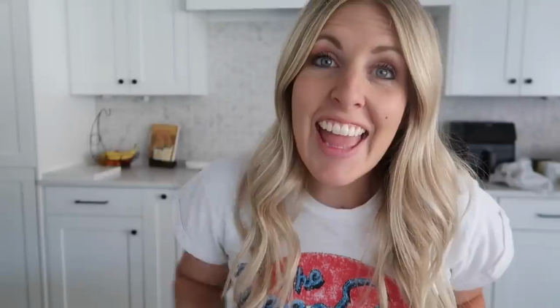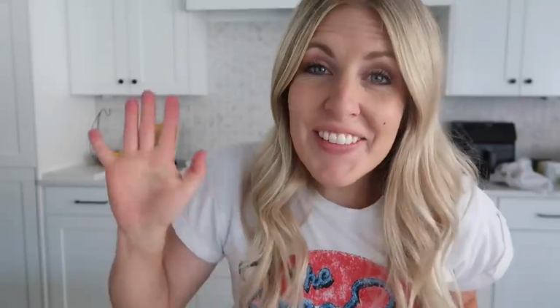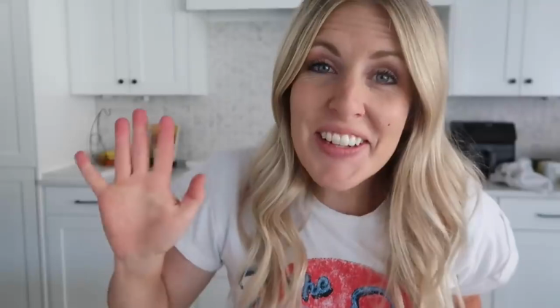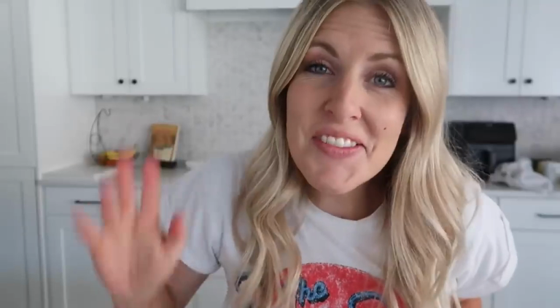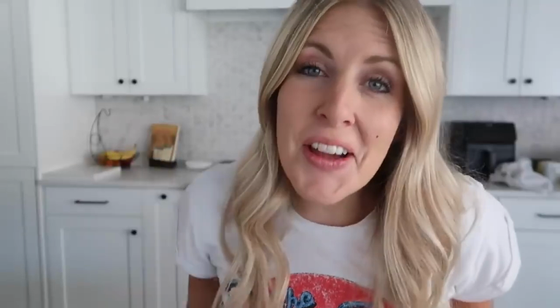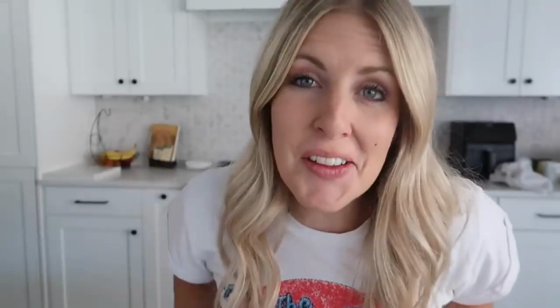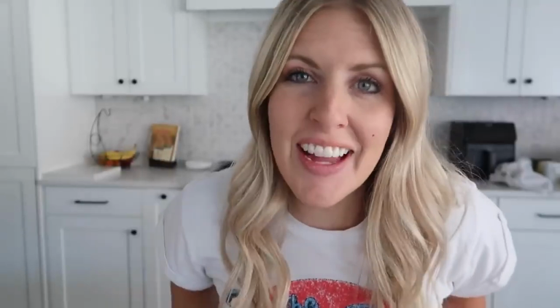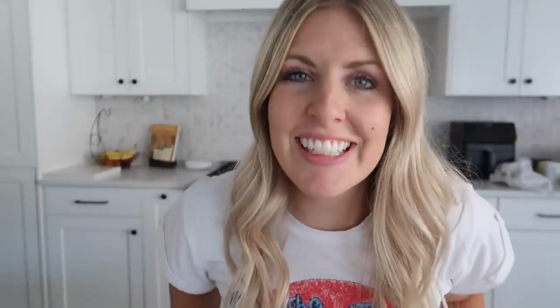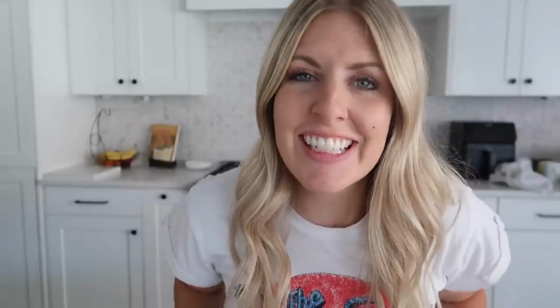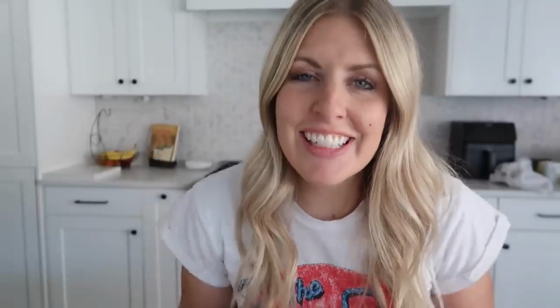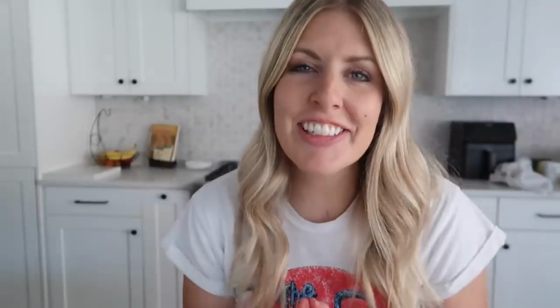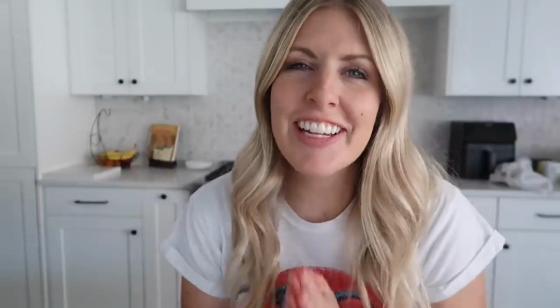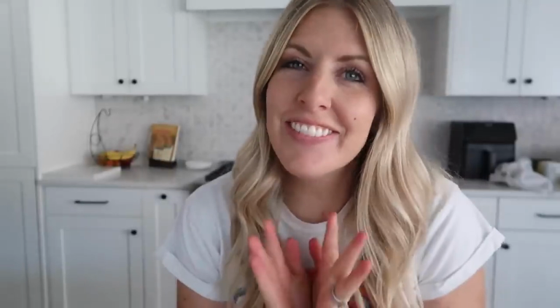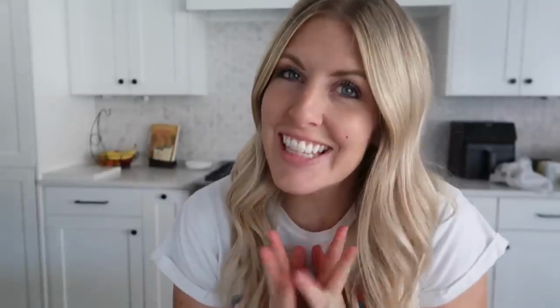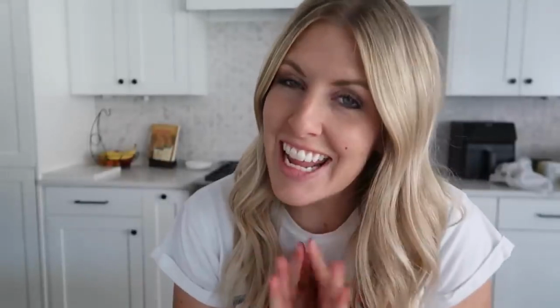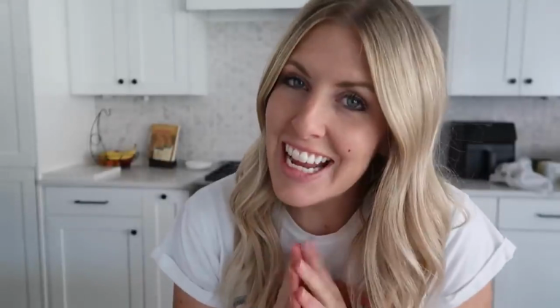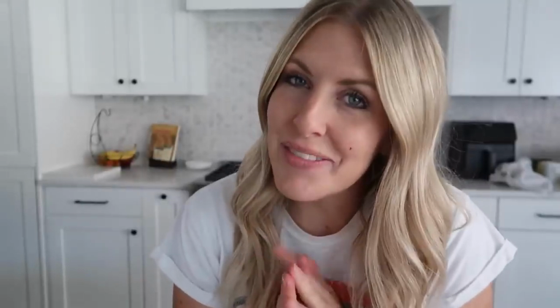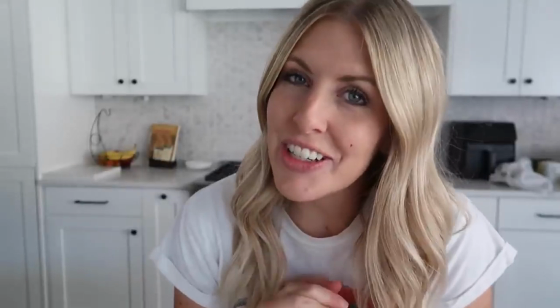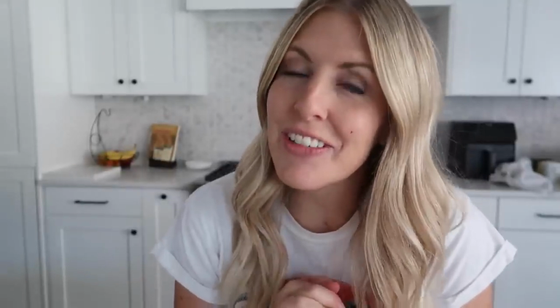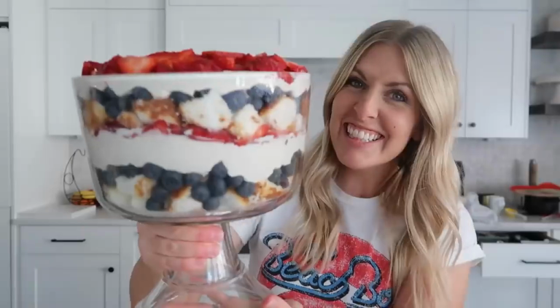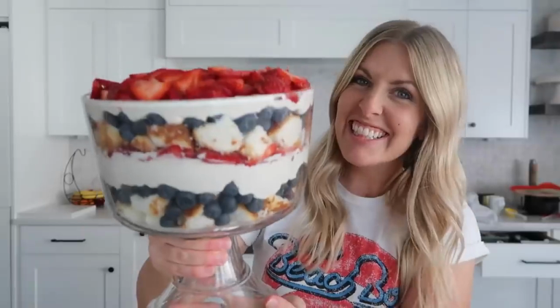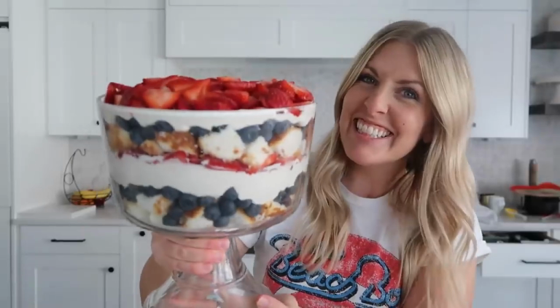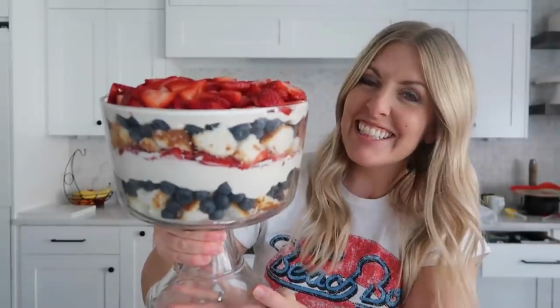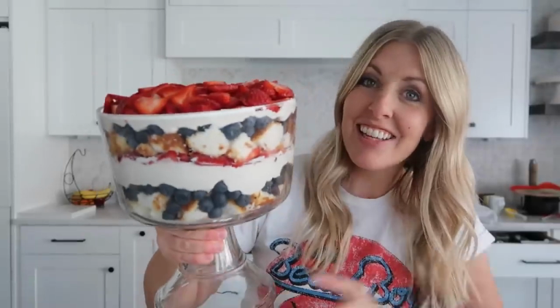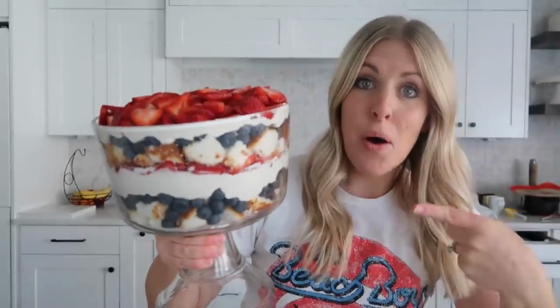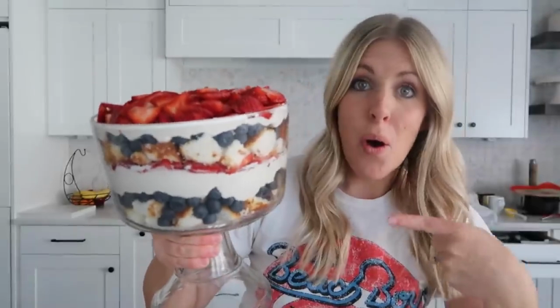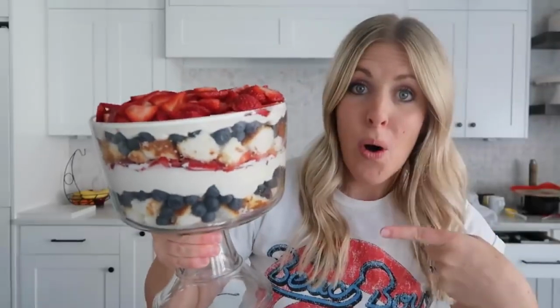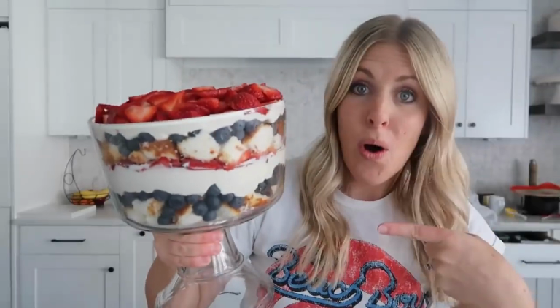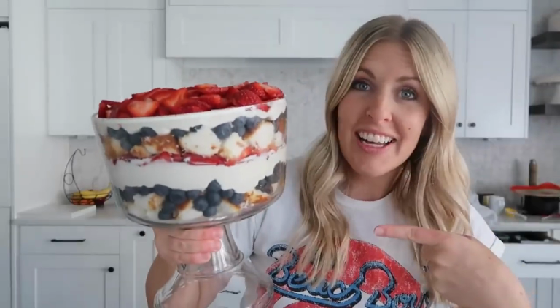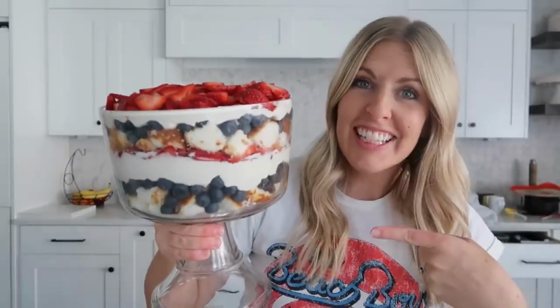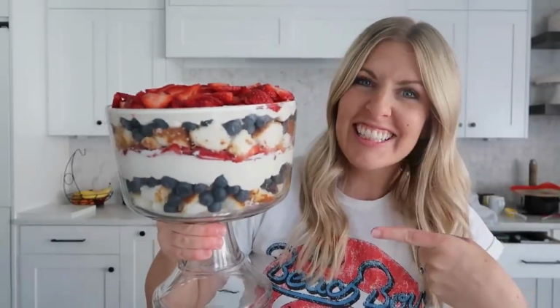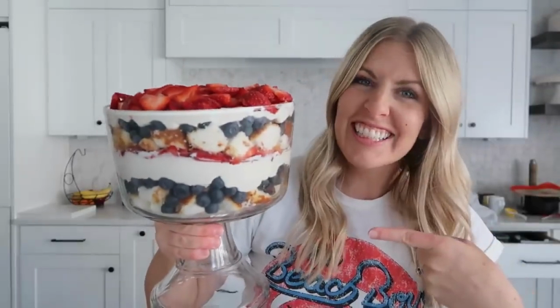Hey everyone, welcome back to Six Sisters Stuff. Today I'm sharing with you no-bake desserts for the summertime.